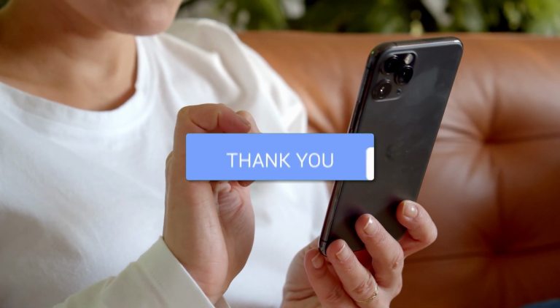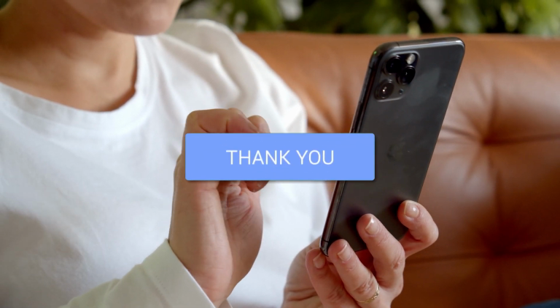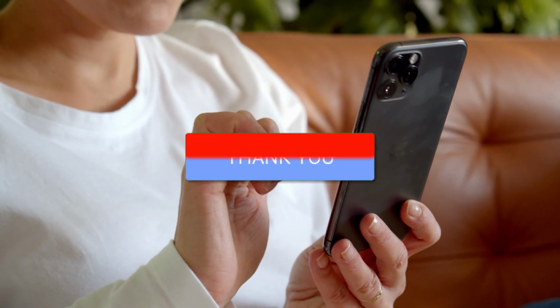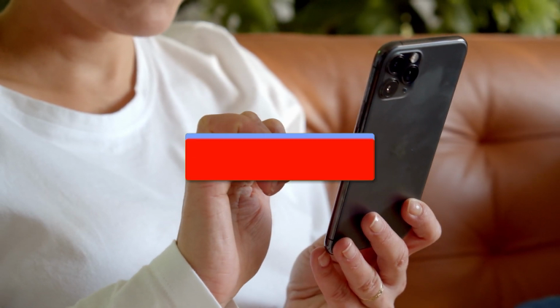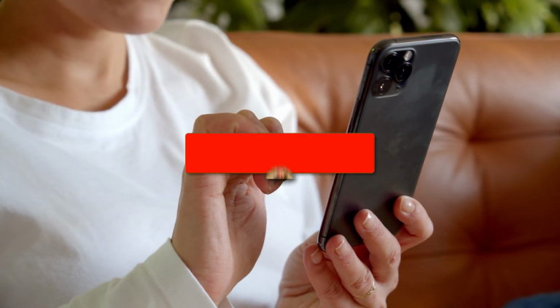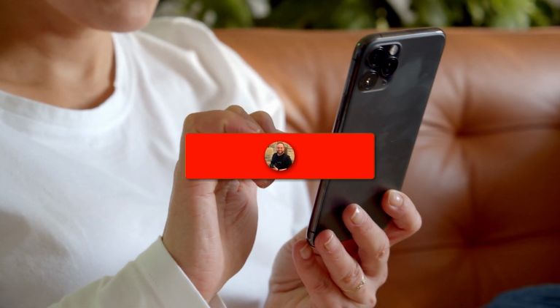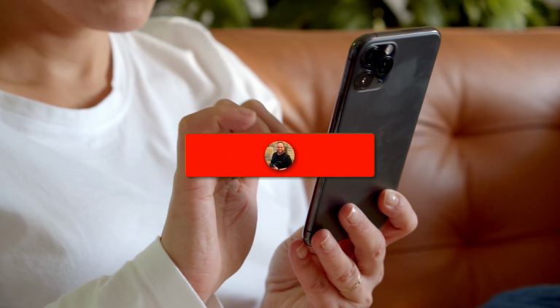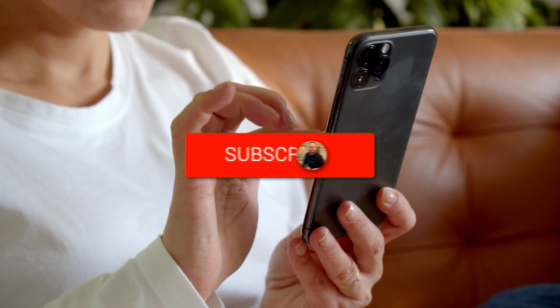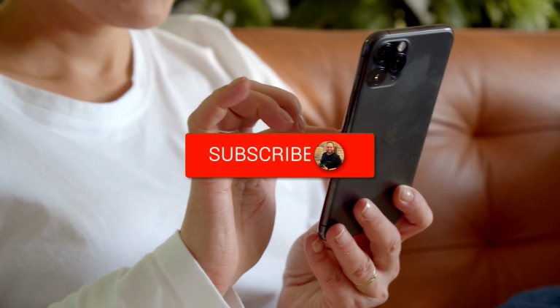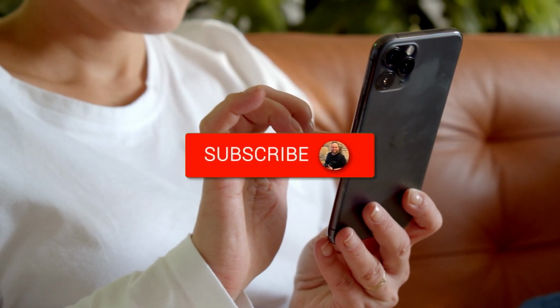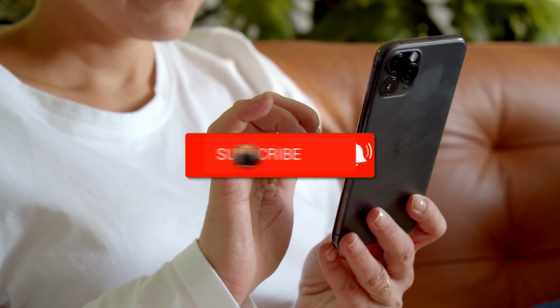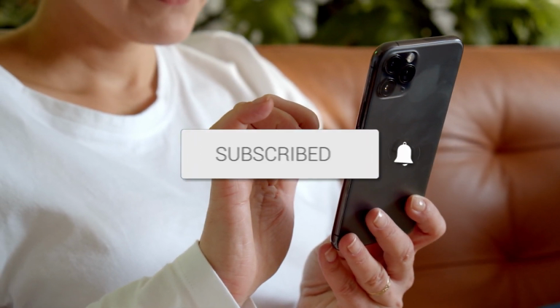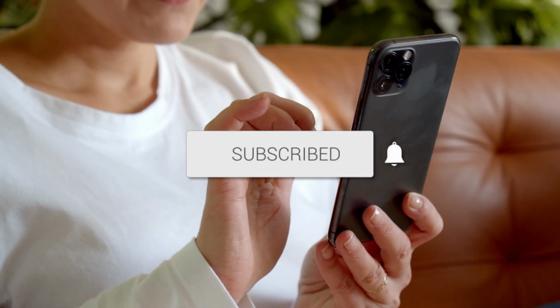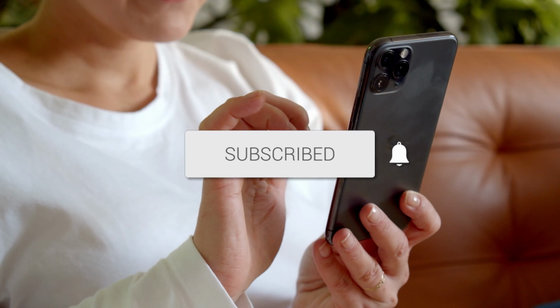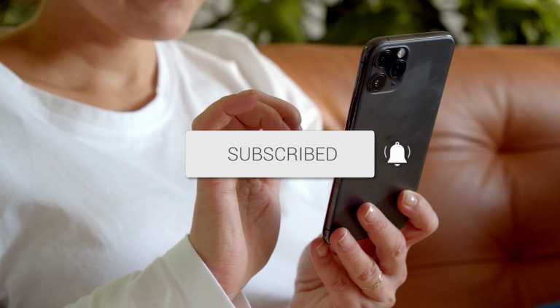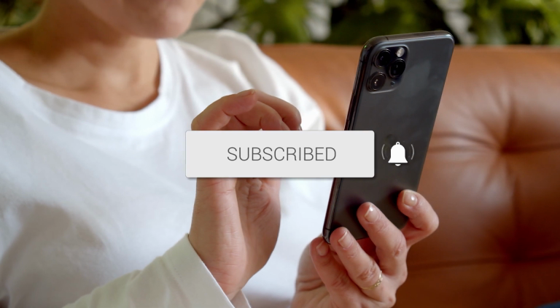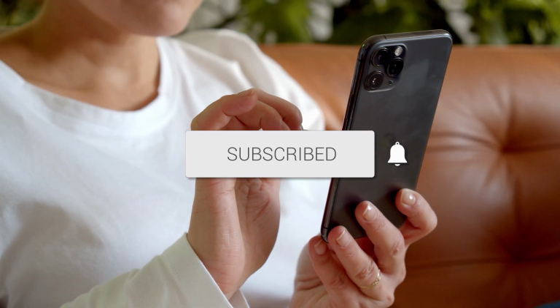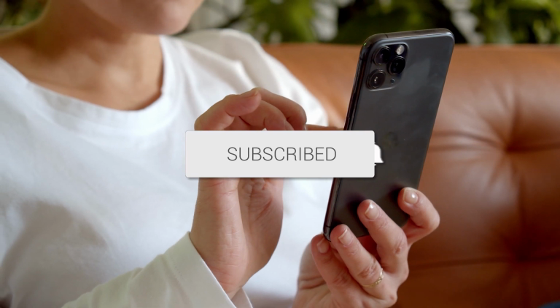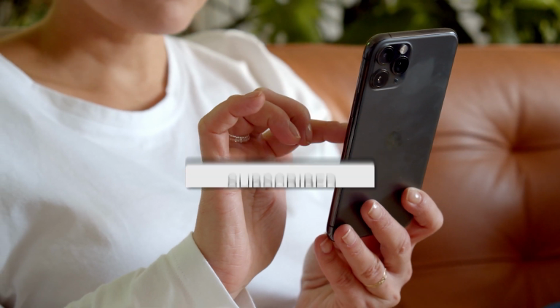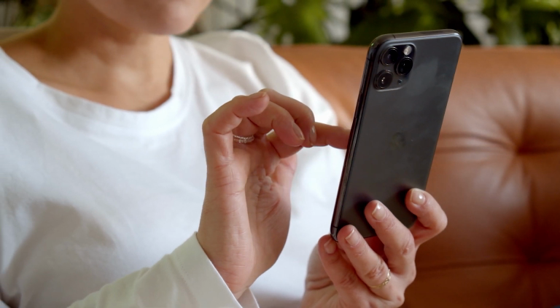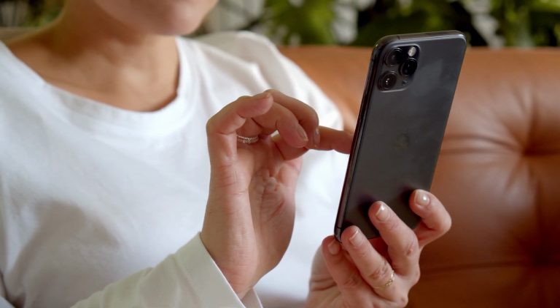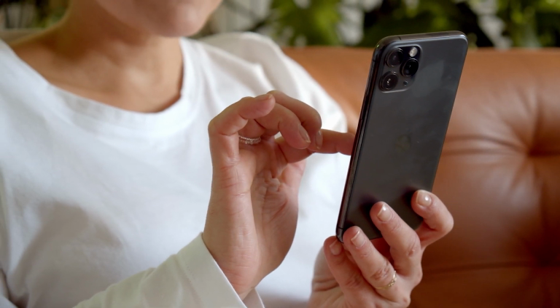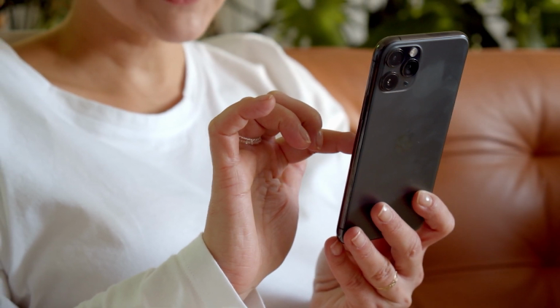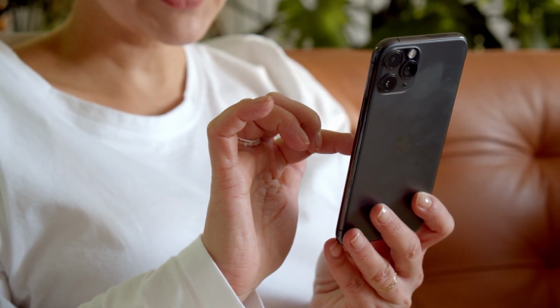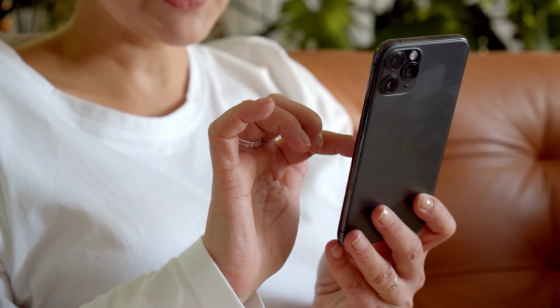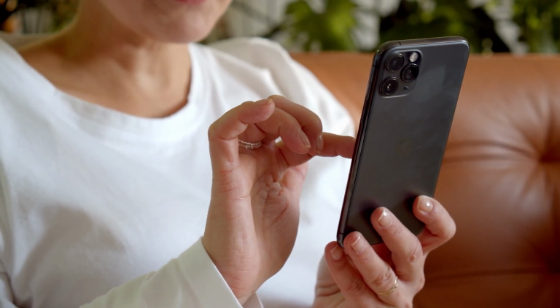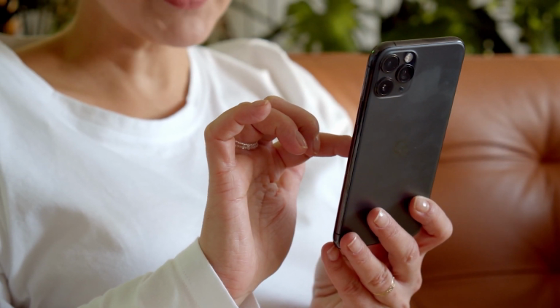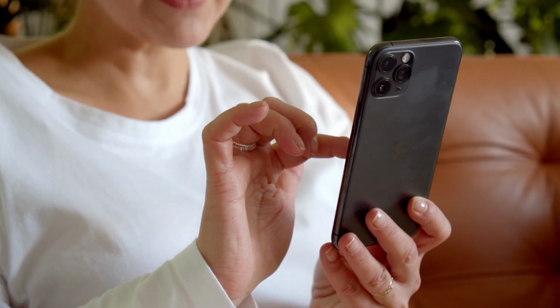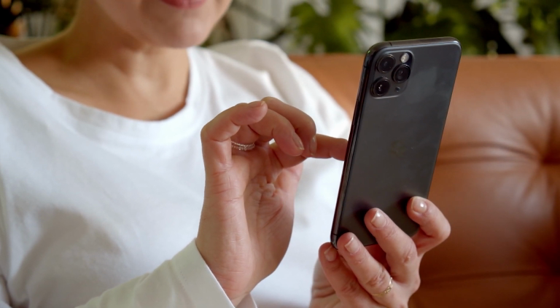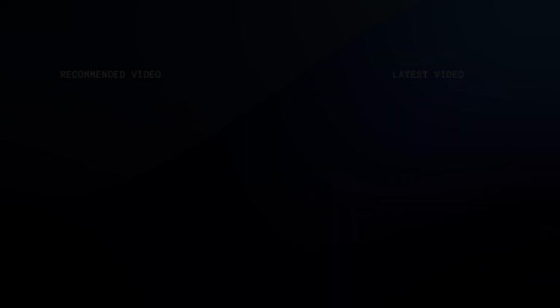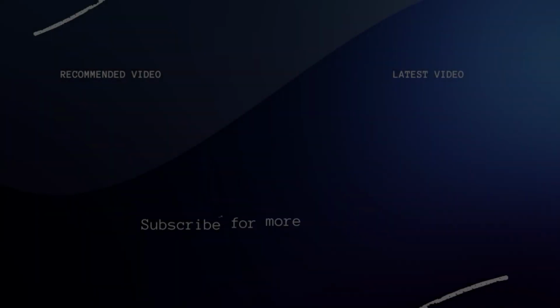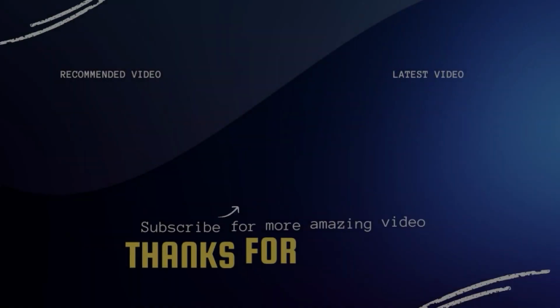Go ahead and subscribe to my channel. I make tech videos all the time and I would love to have you back in the next one. Take care.